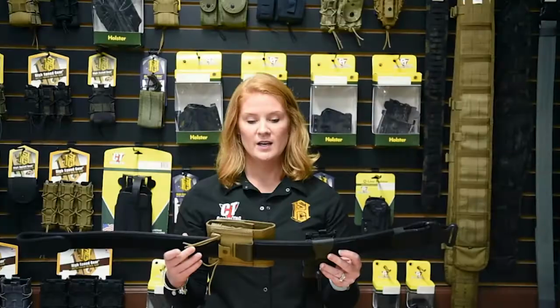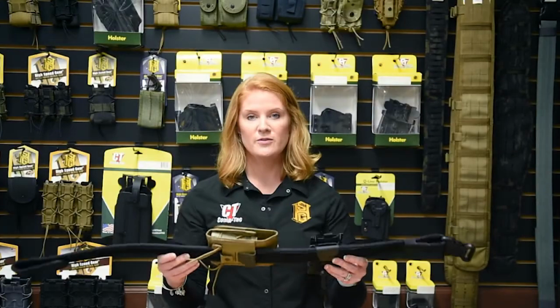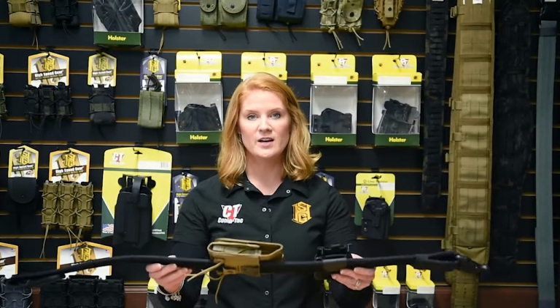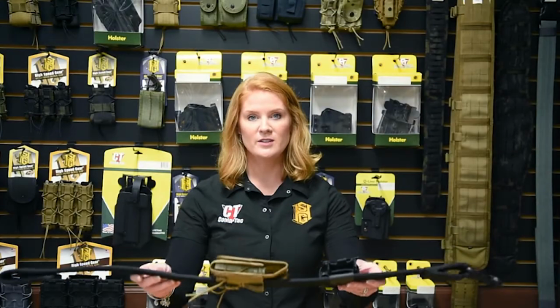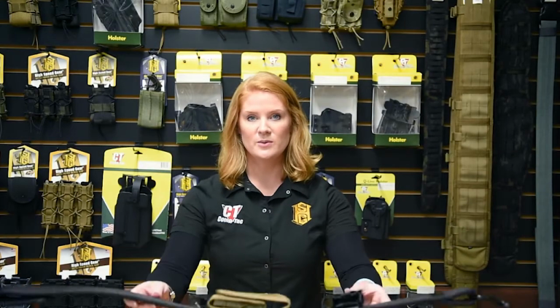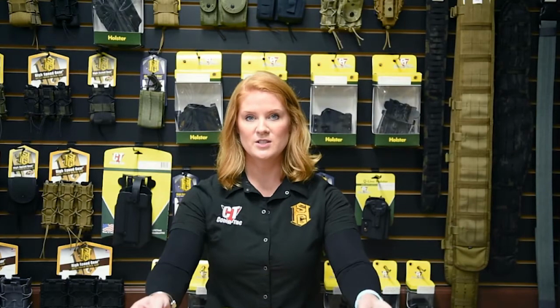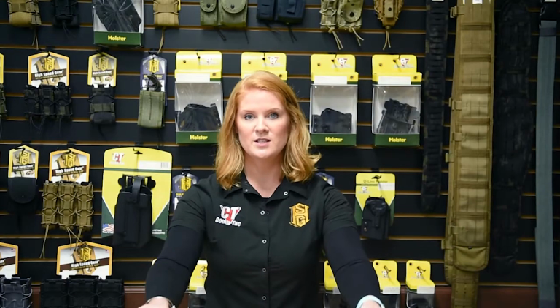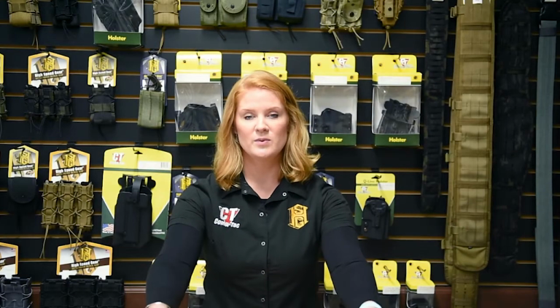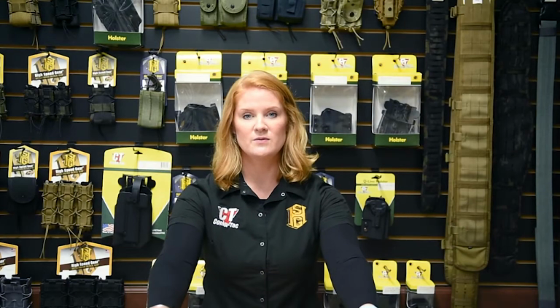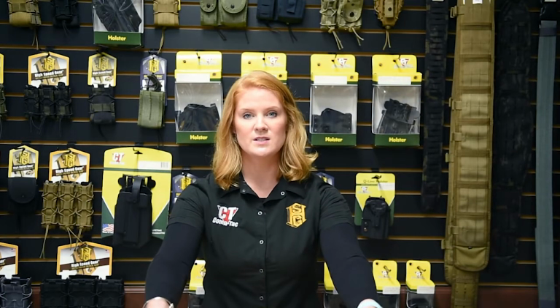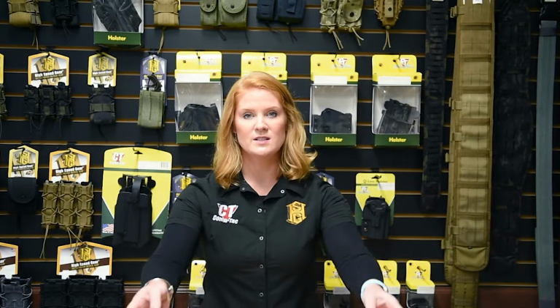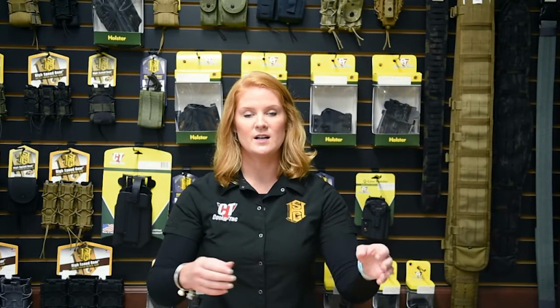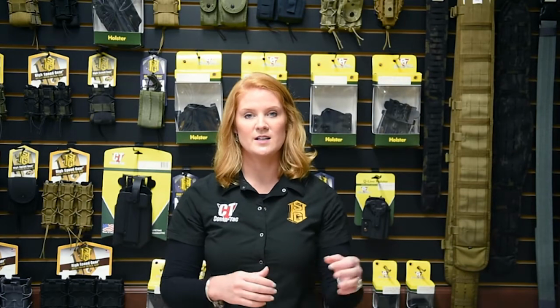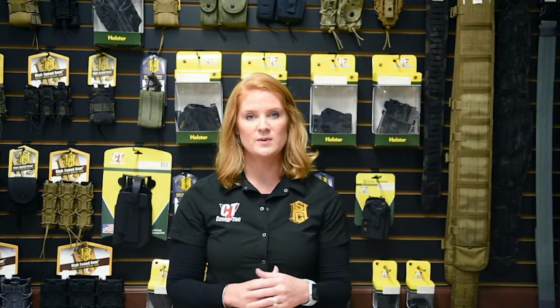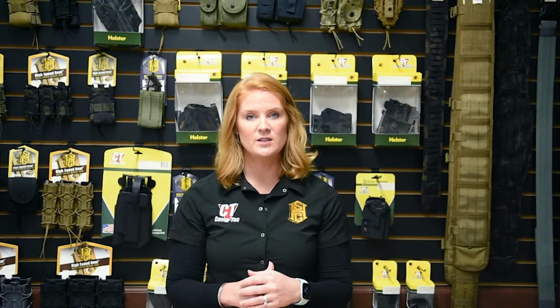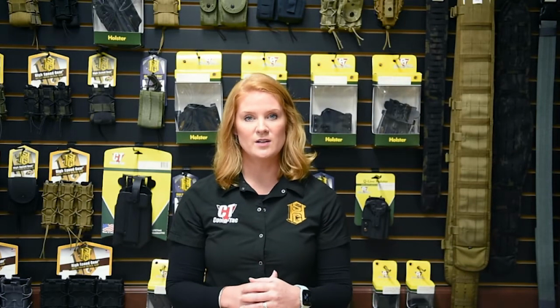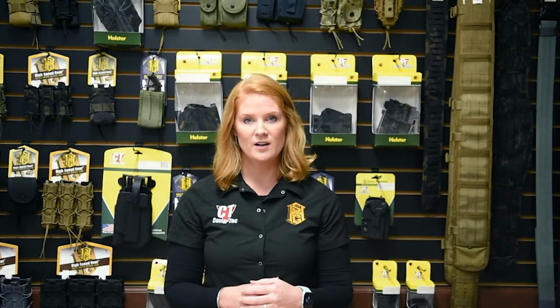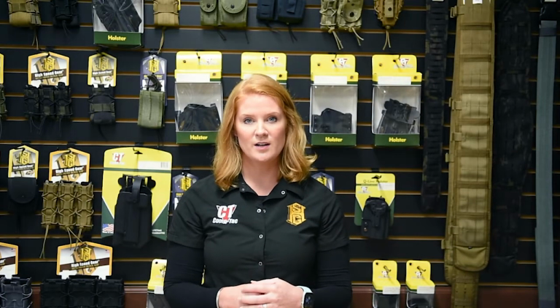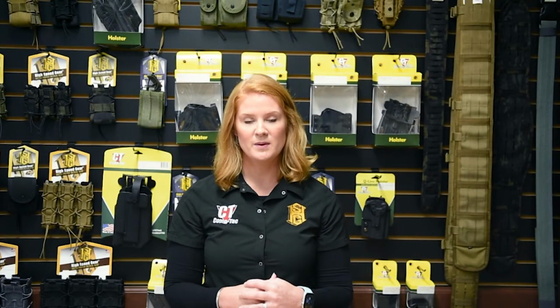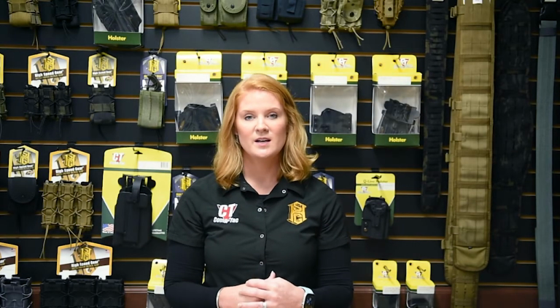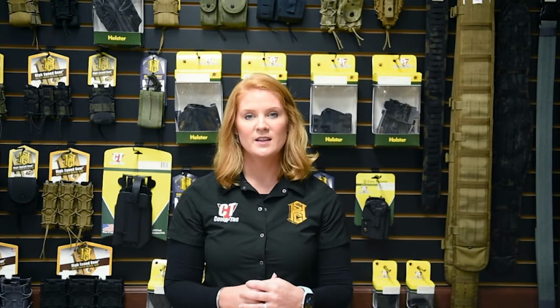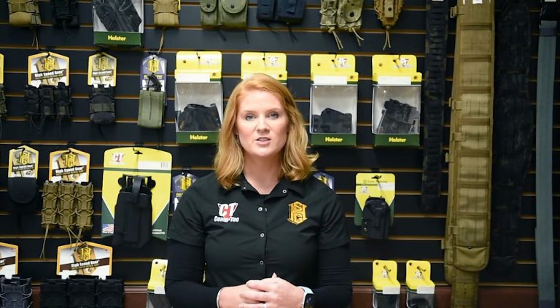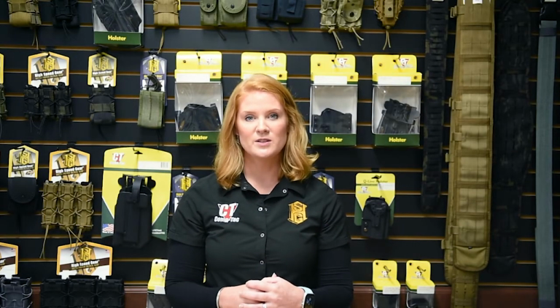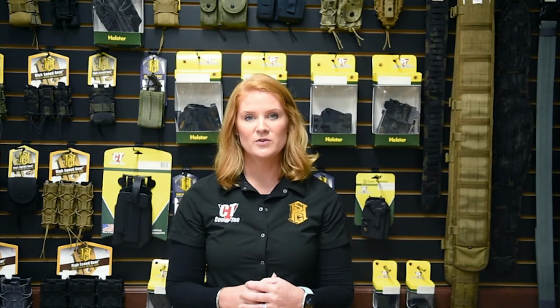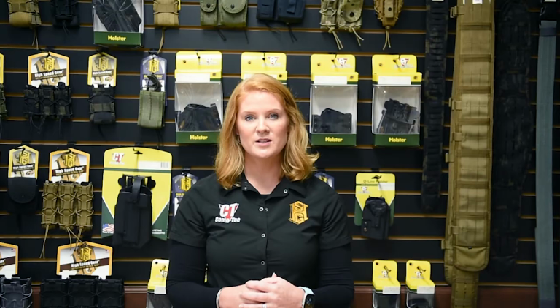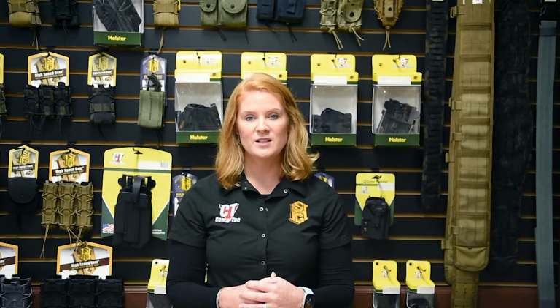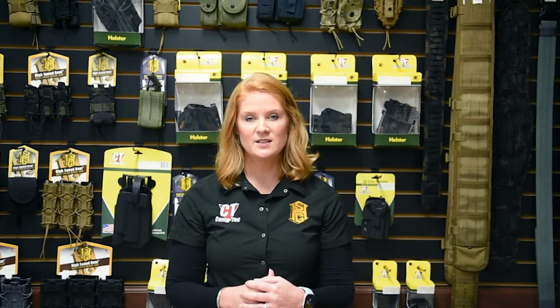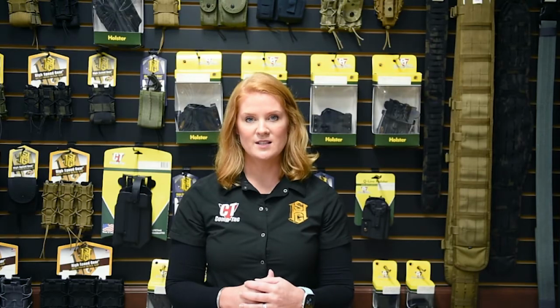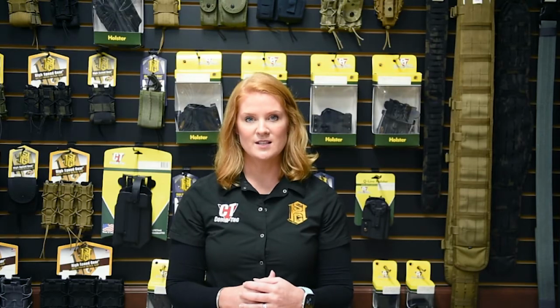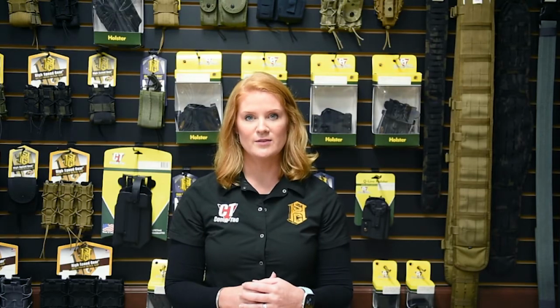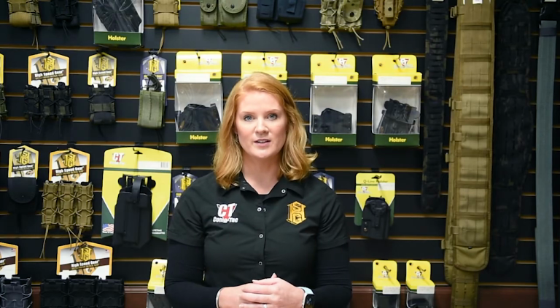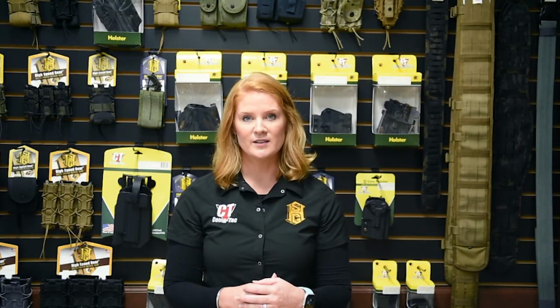If you have any questions please visit us at HiSpeakGear.com. Thanks so much for watching and stay safe out there.